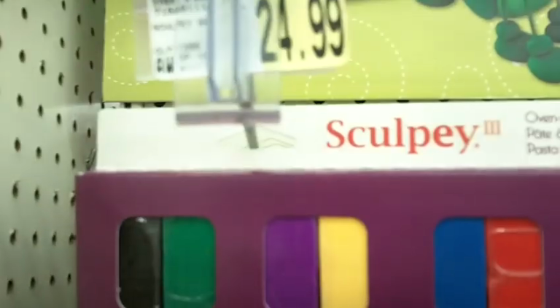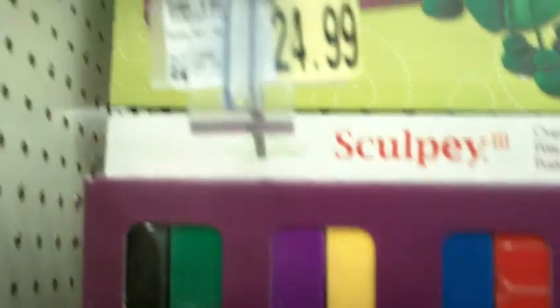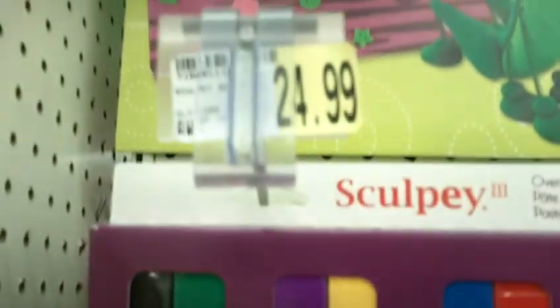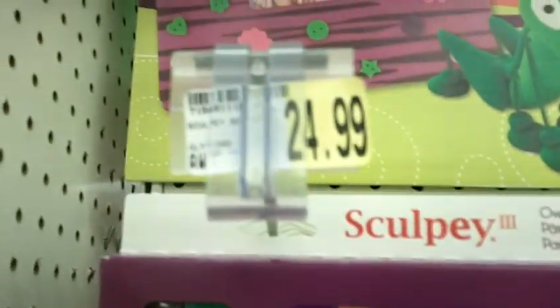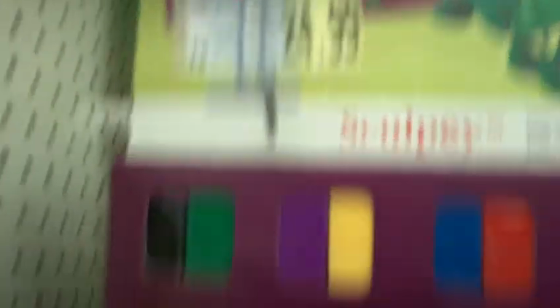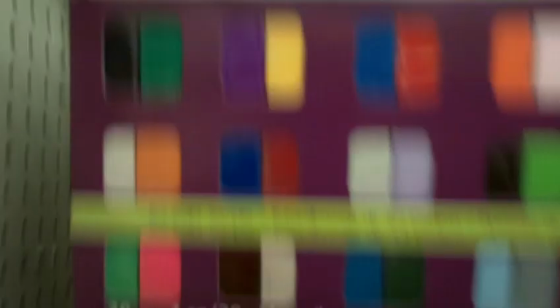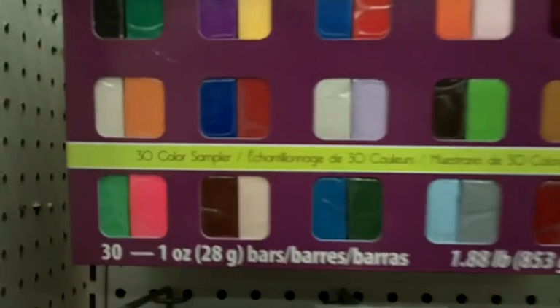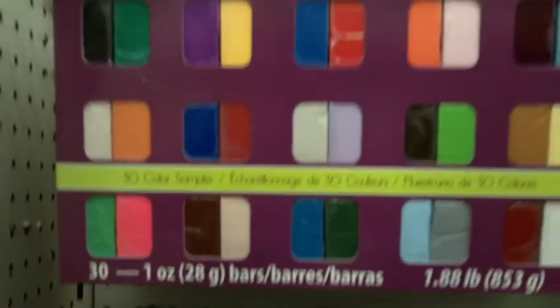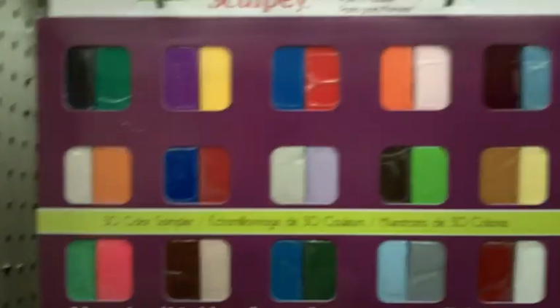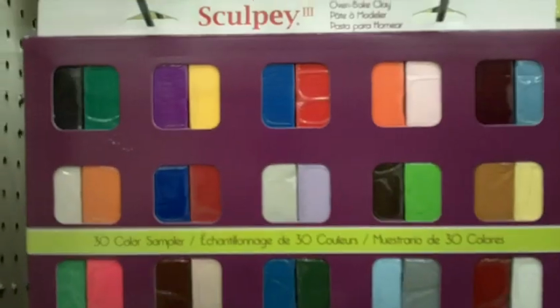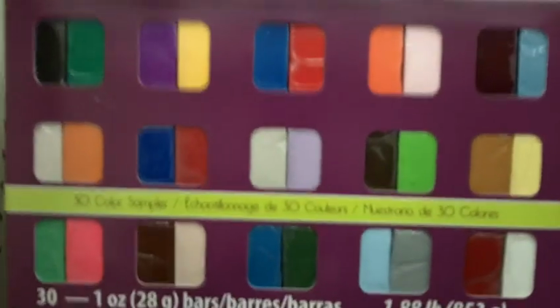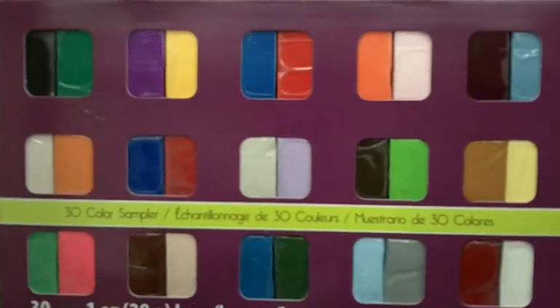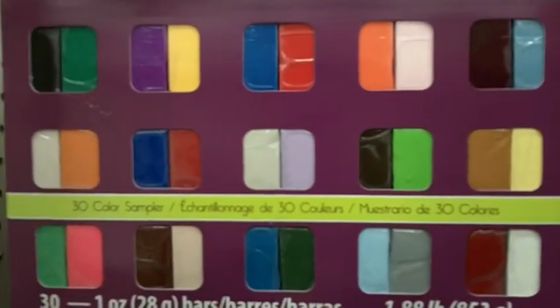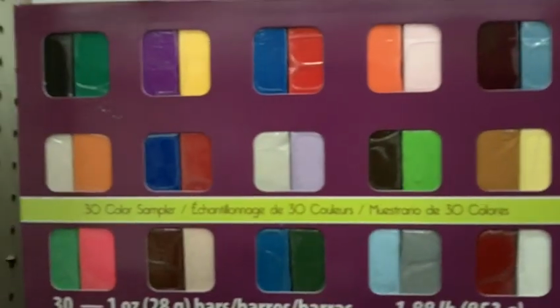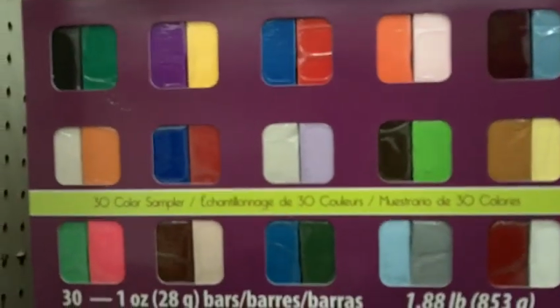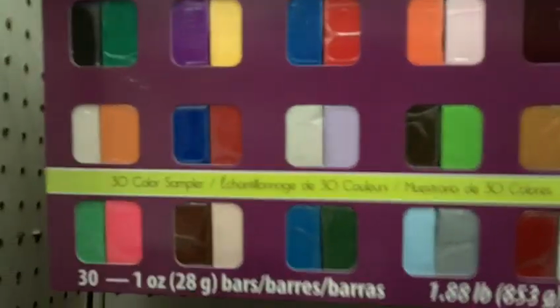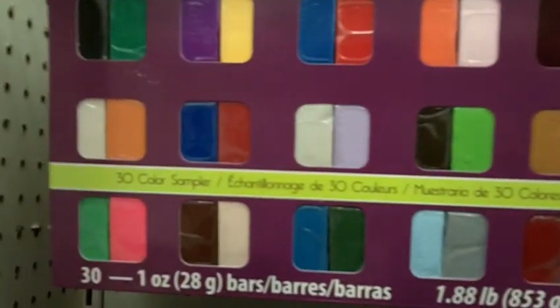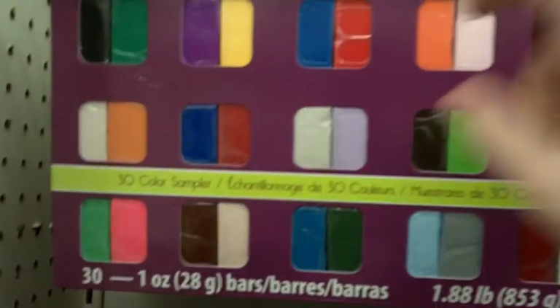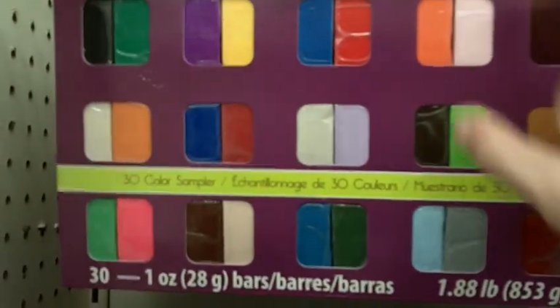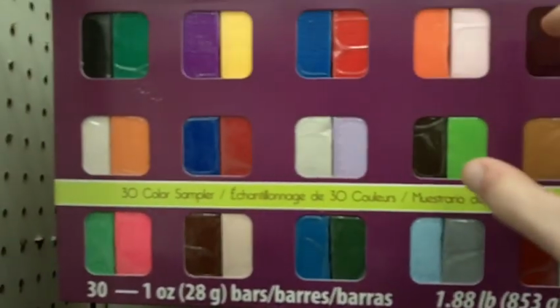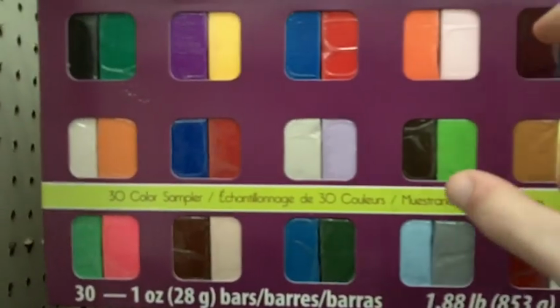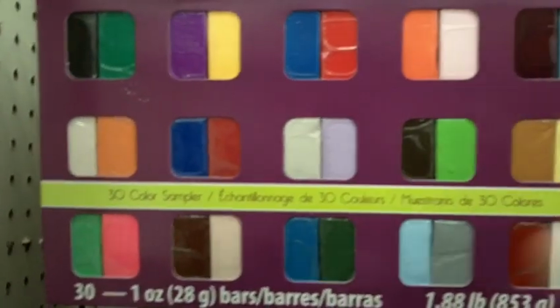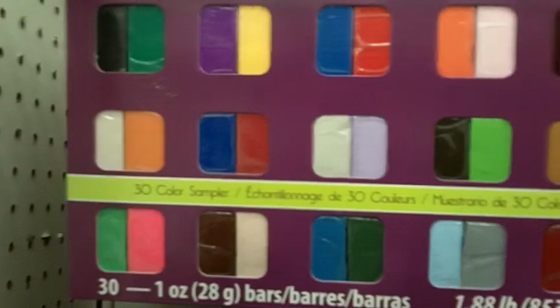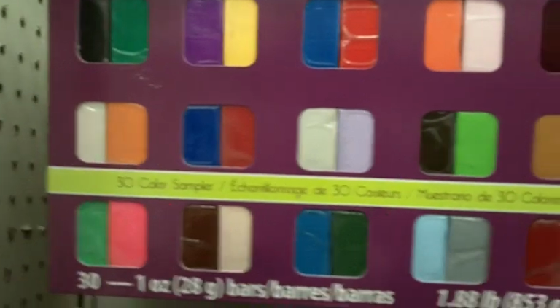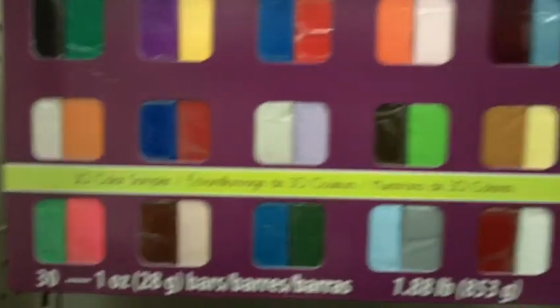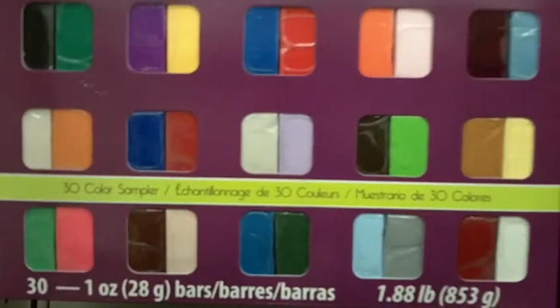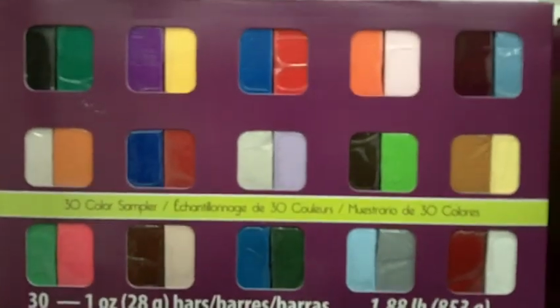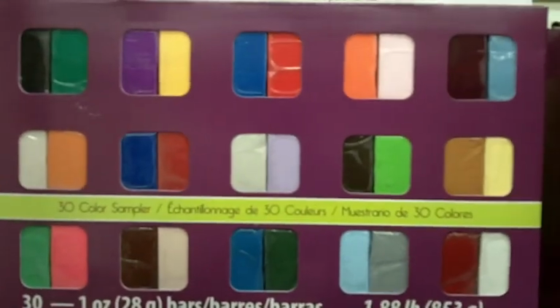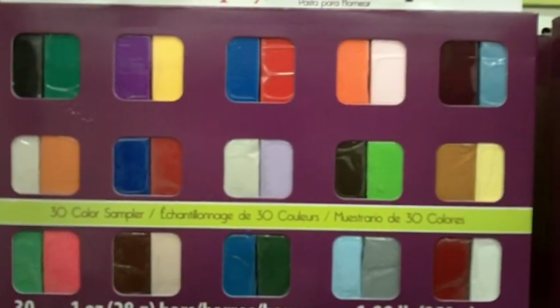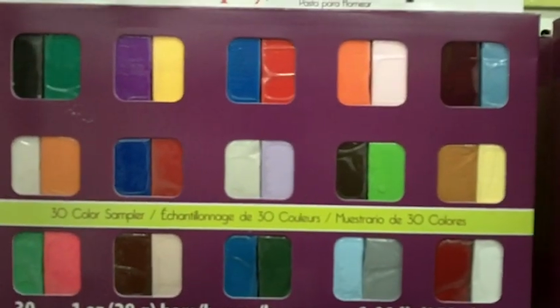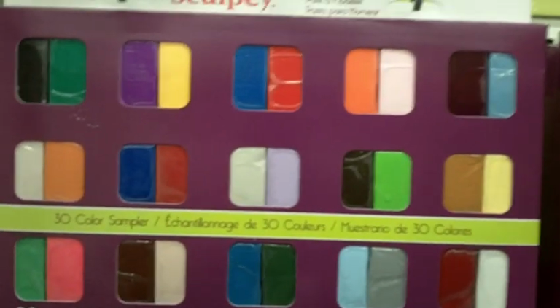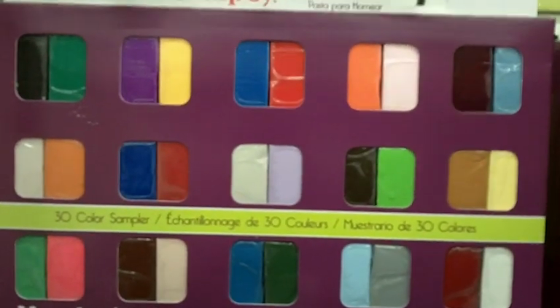This will run you $24.99, but if you're a beginner, I recommend this highly because you've got a bunch of different colors and you probably won't be sculpting on a large scale yet.